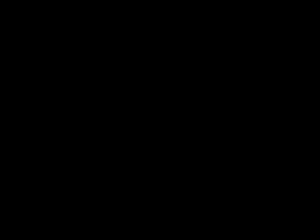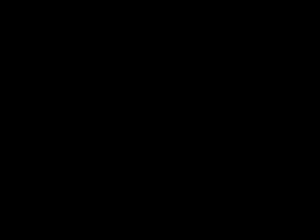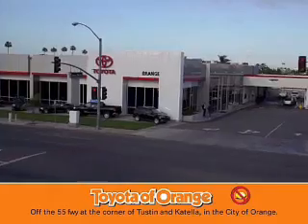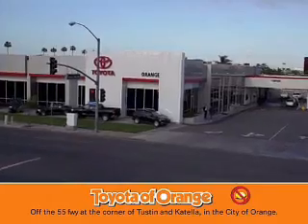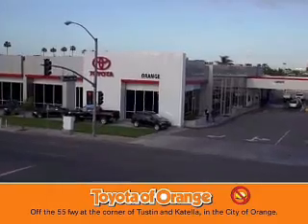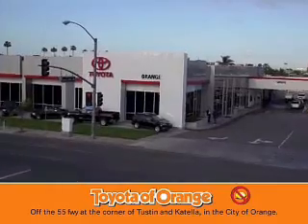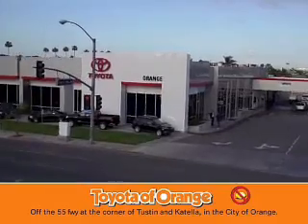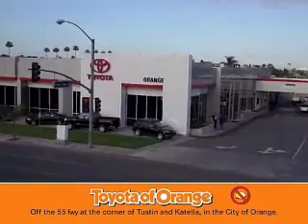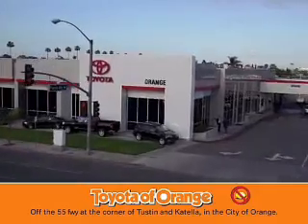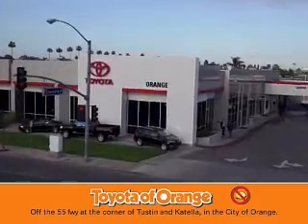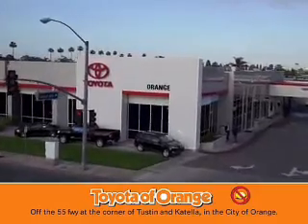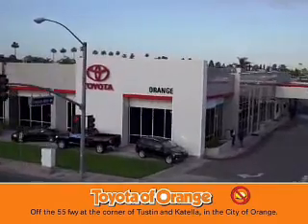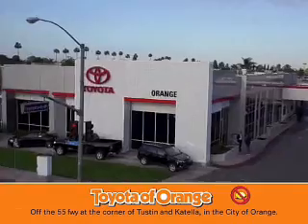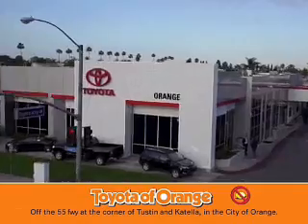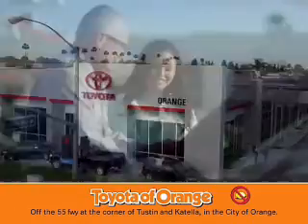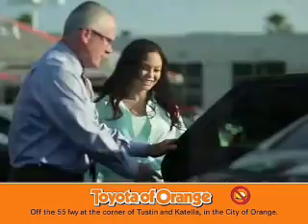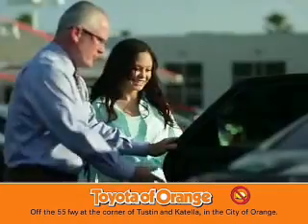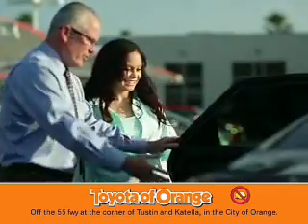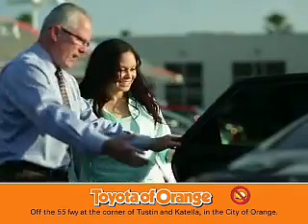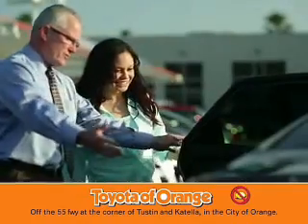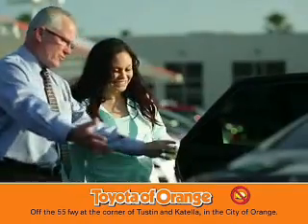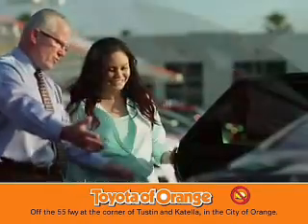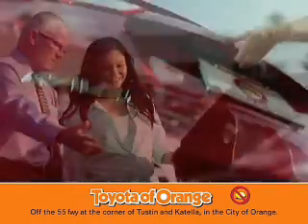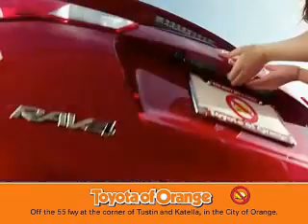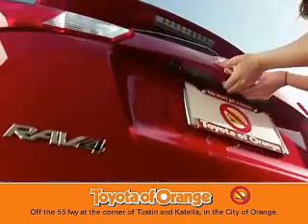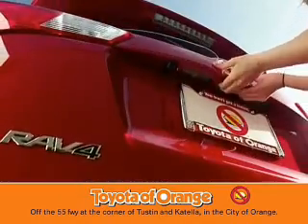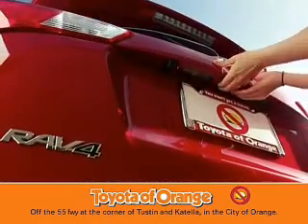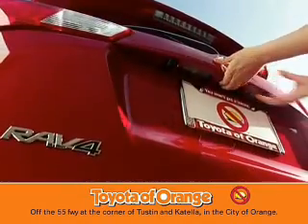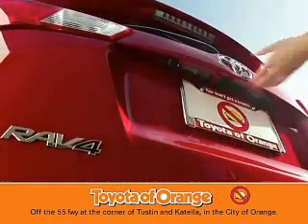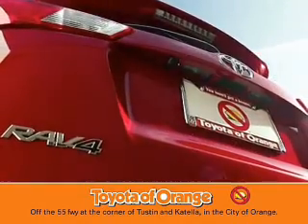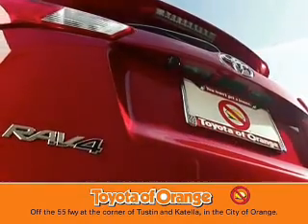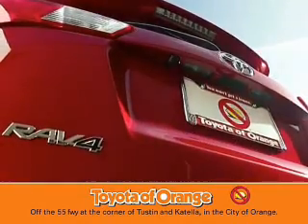You won't get a lemon from Toyota of Orange.